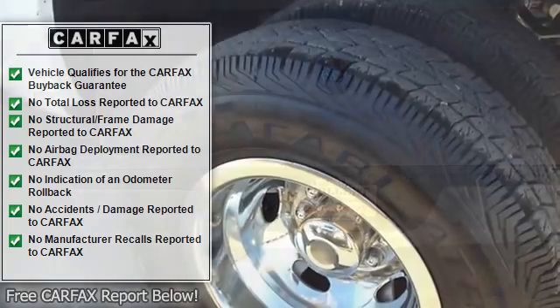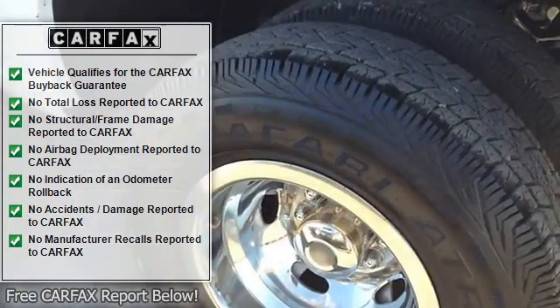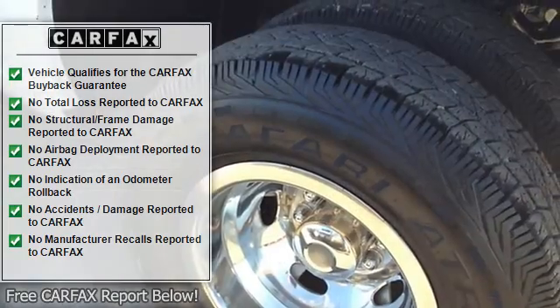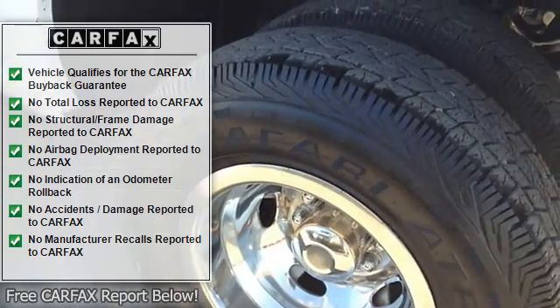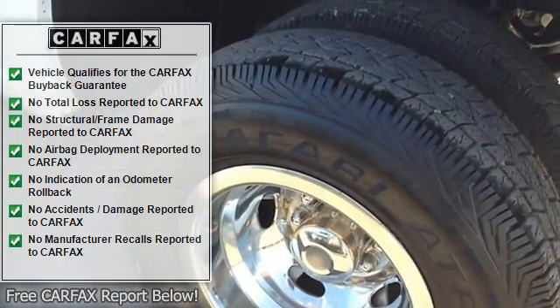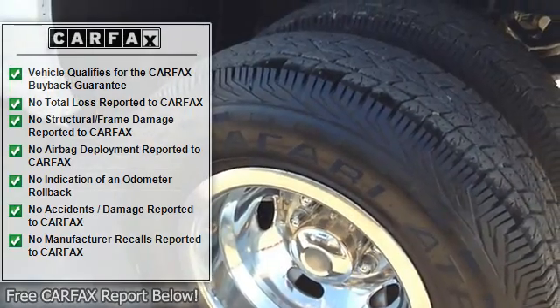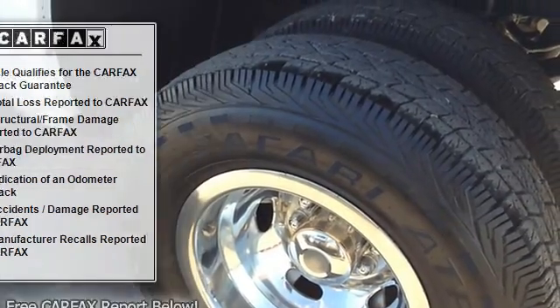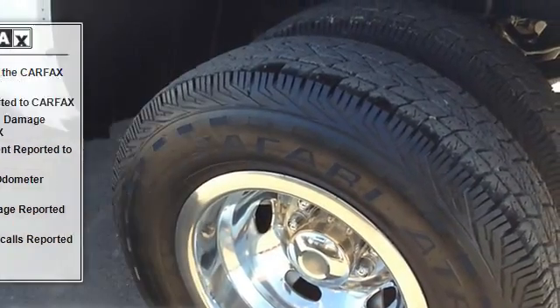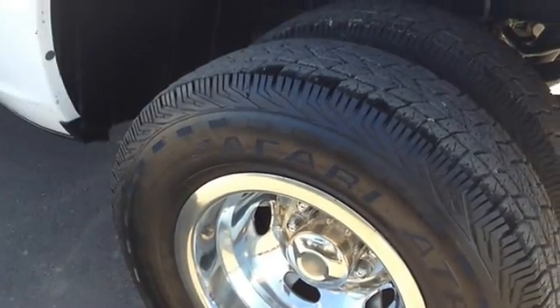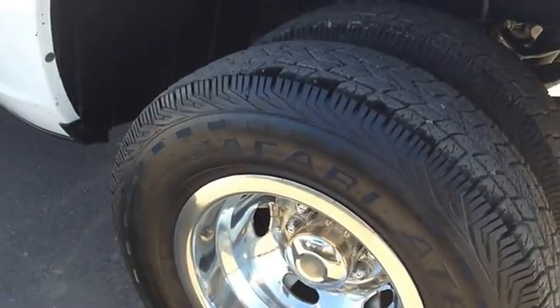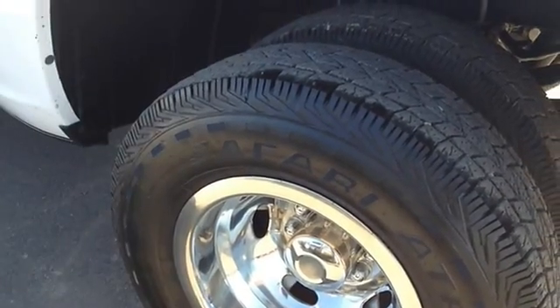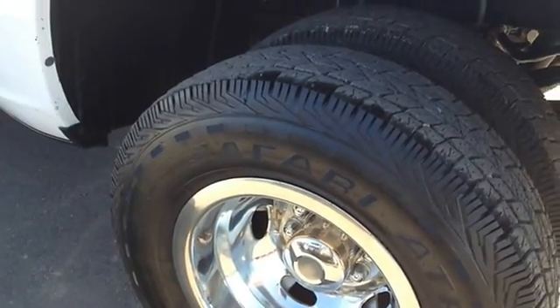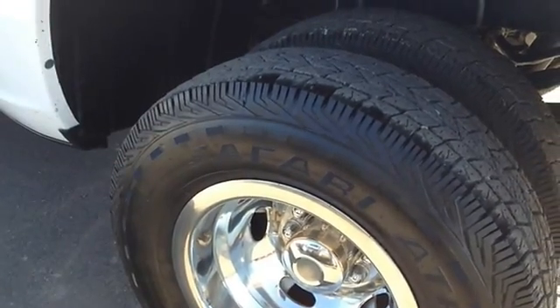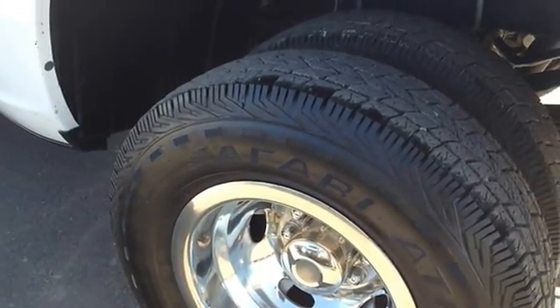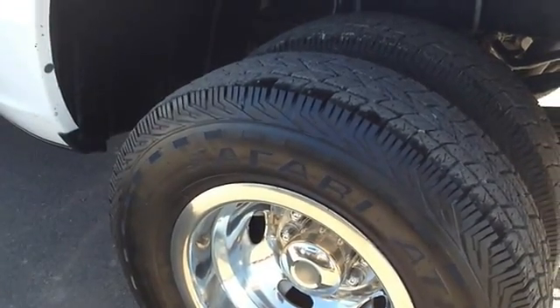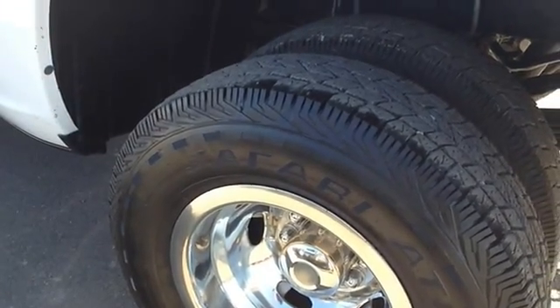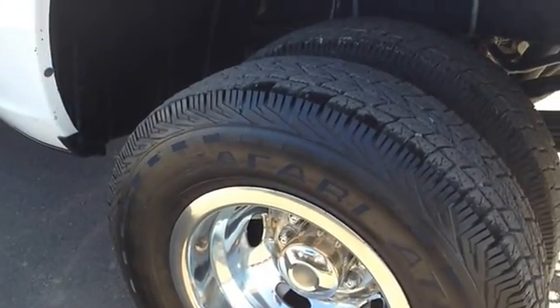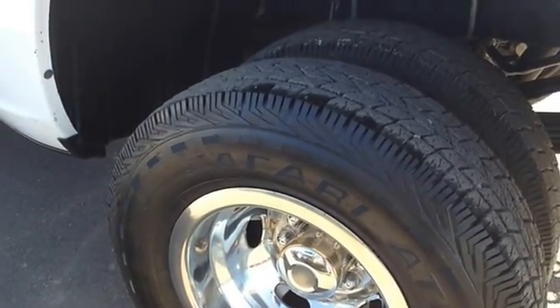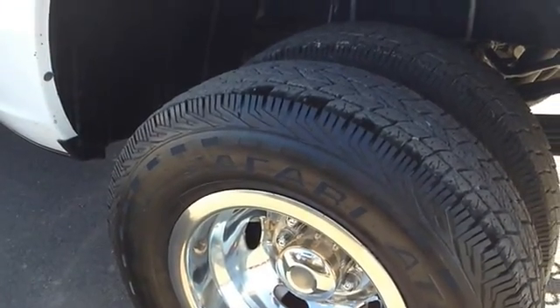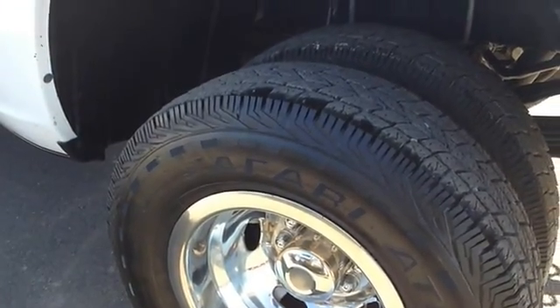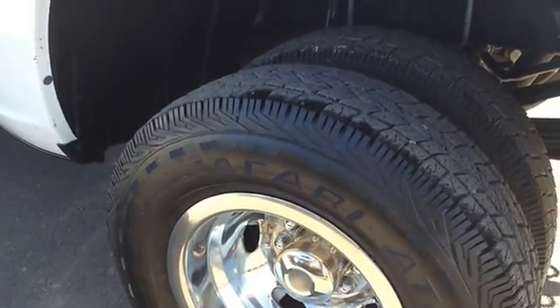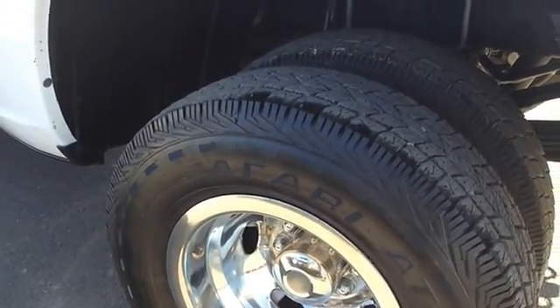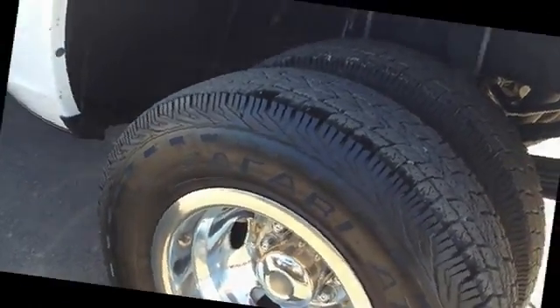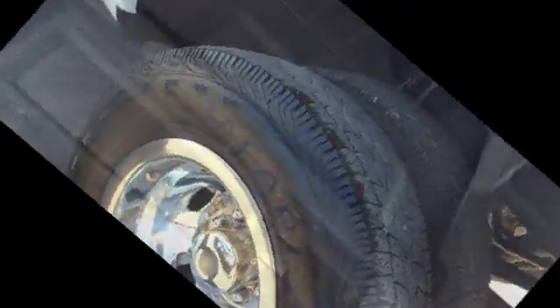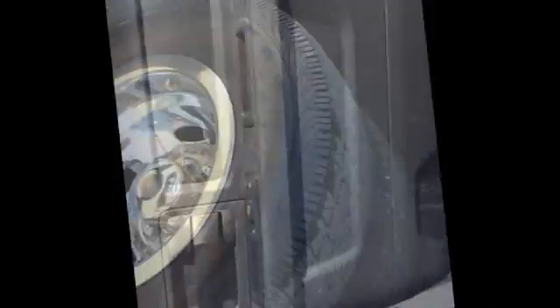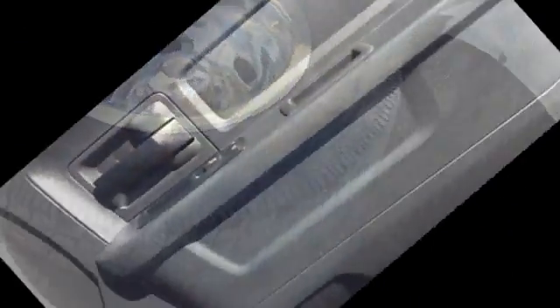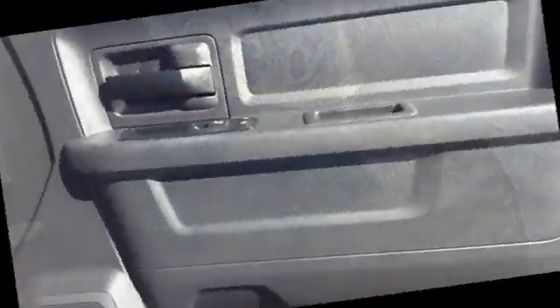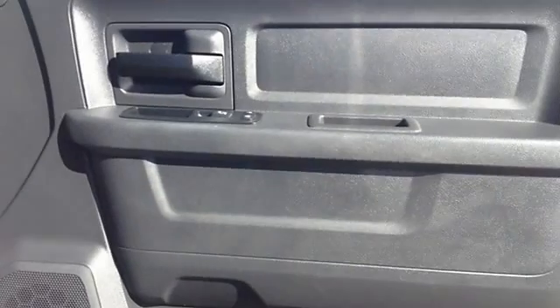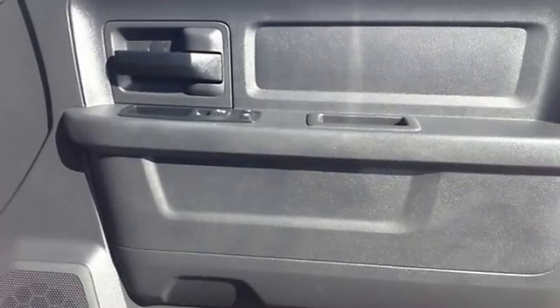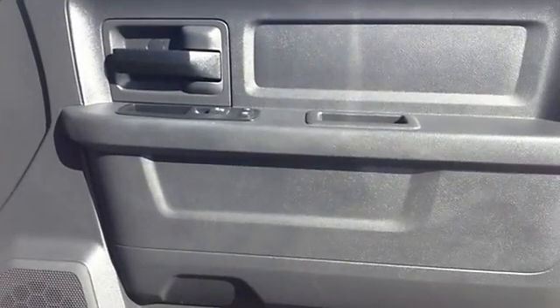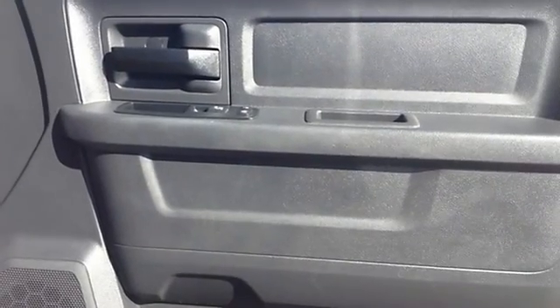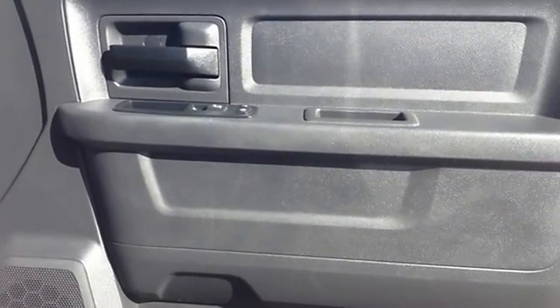It's powered by a 6-cylinder, 6.7-liter turbo diesel engine that delivers major power.